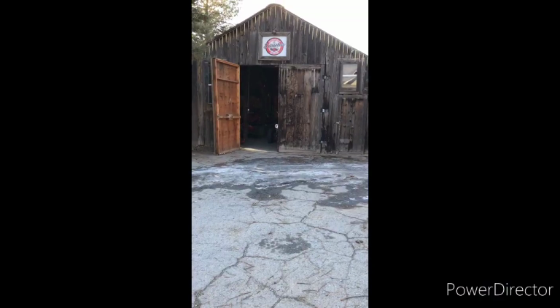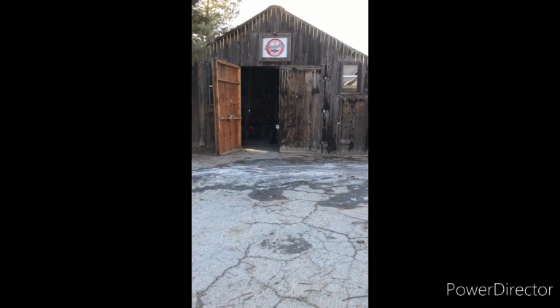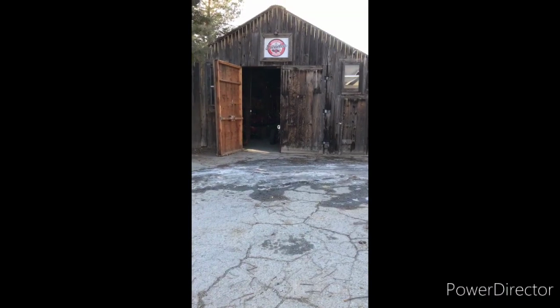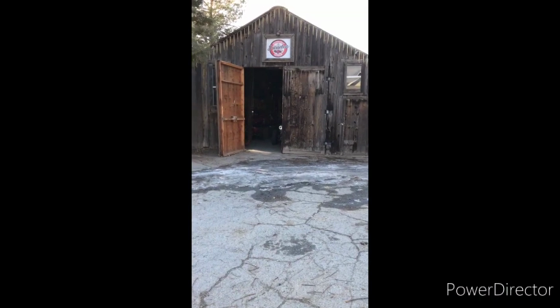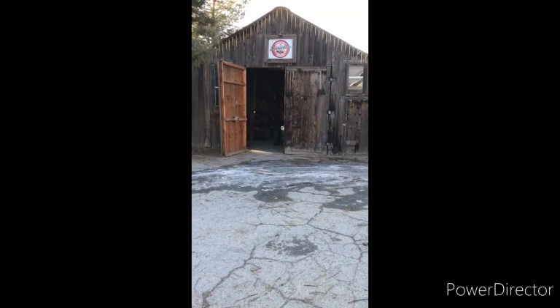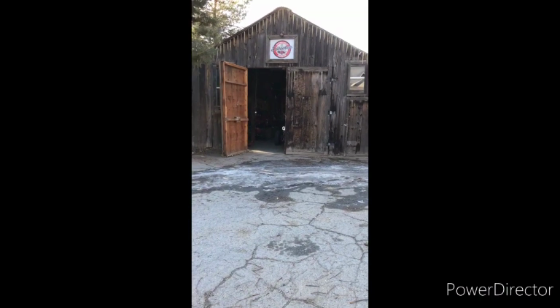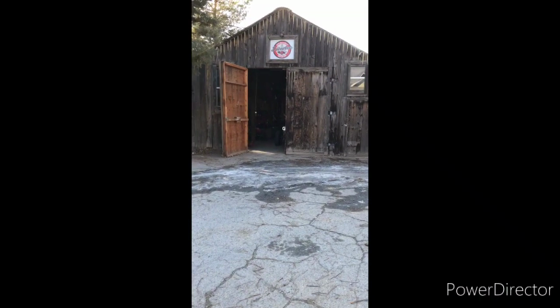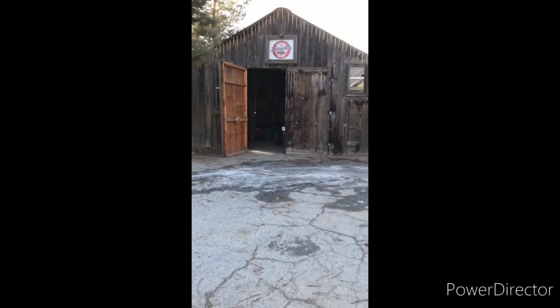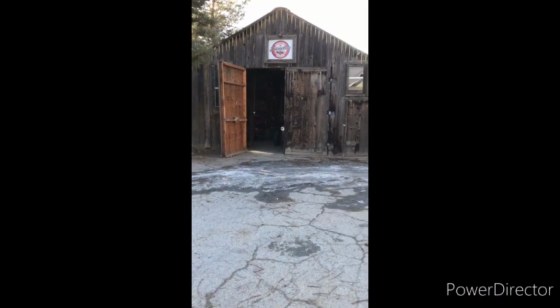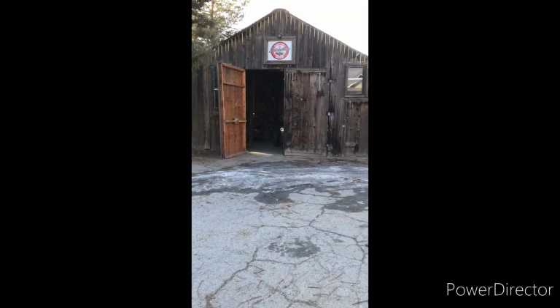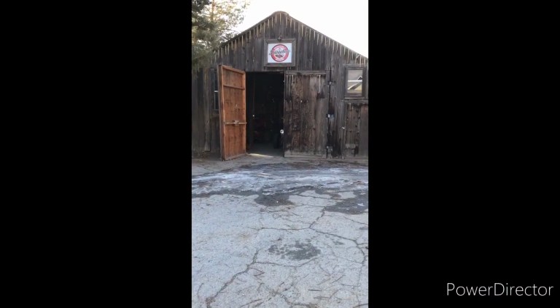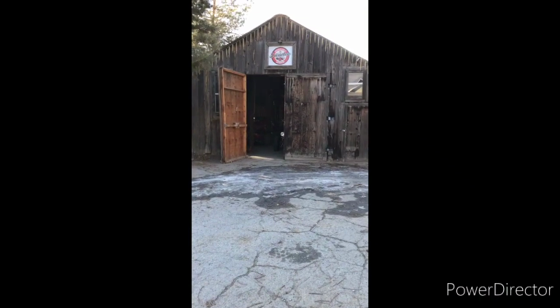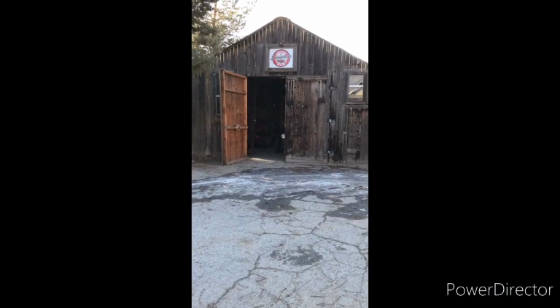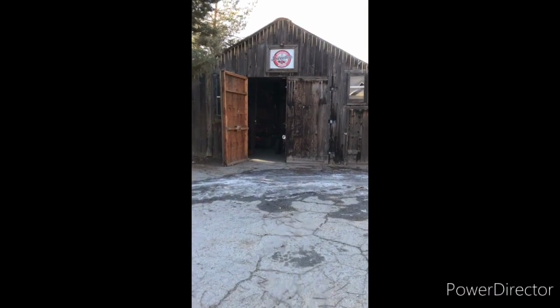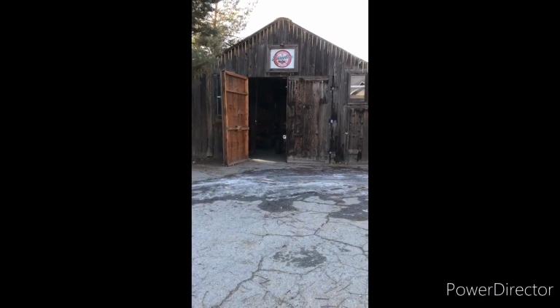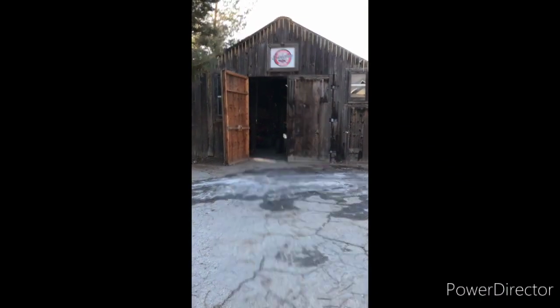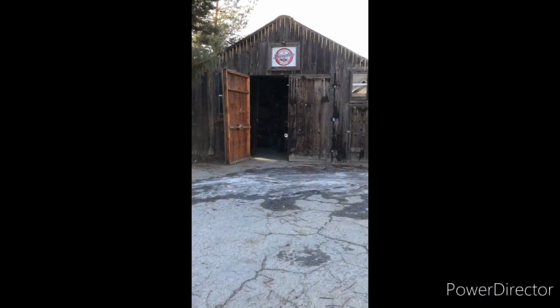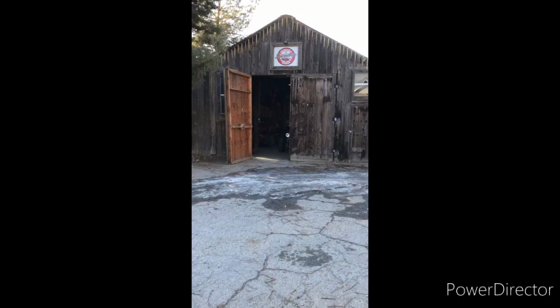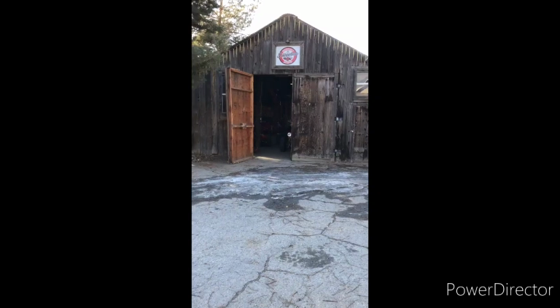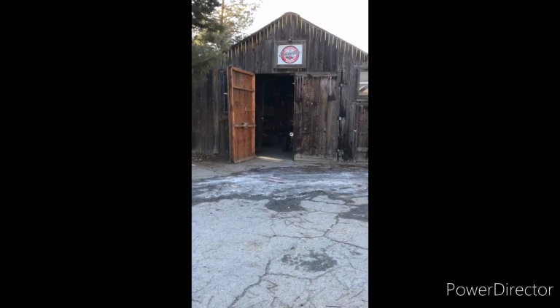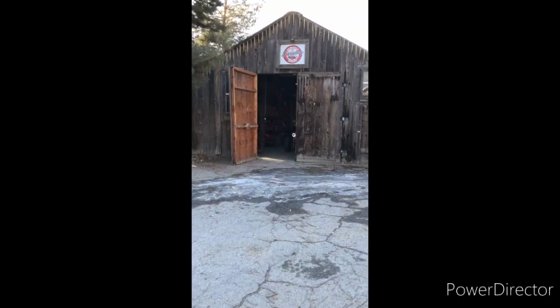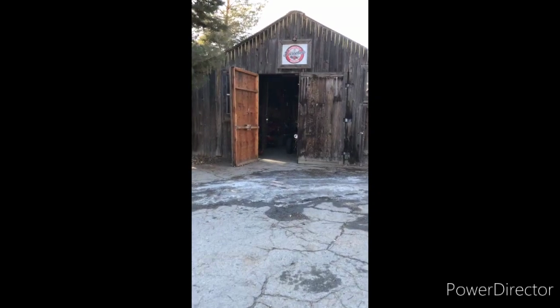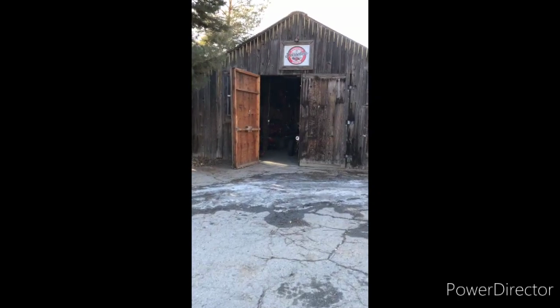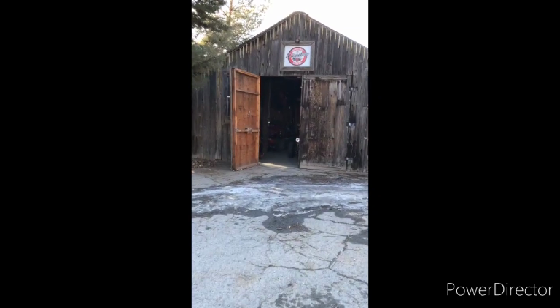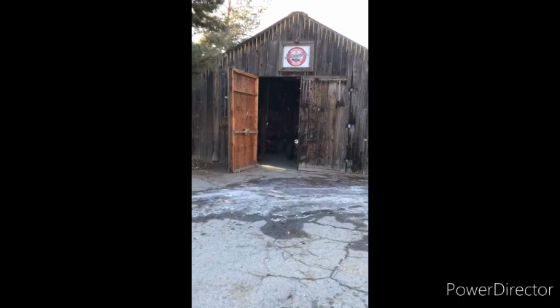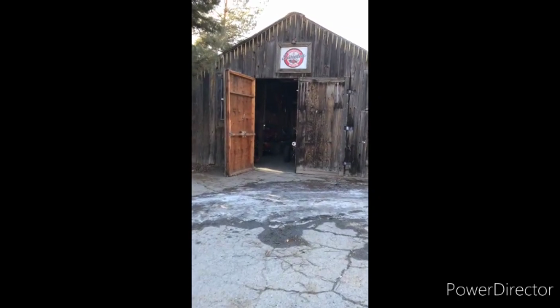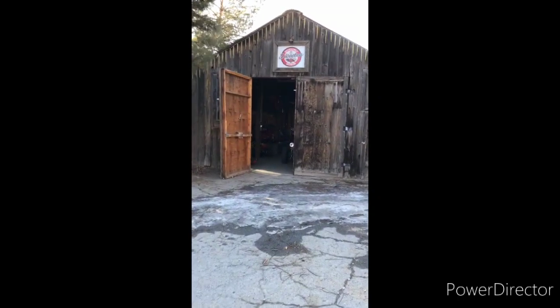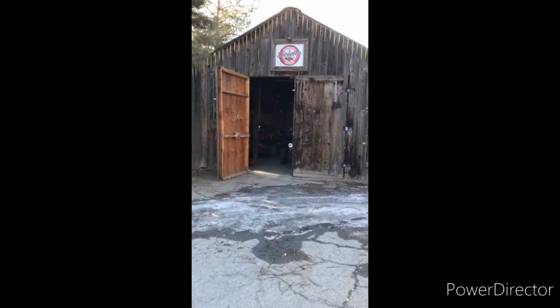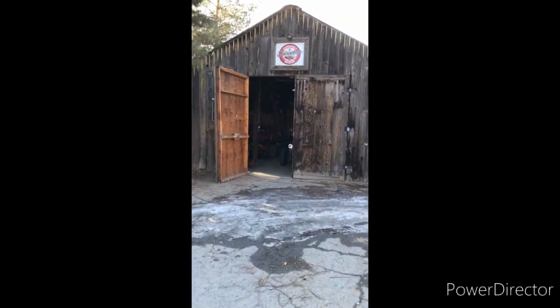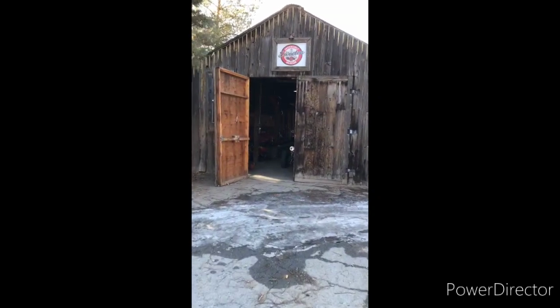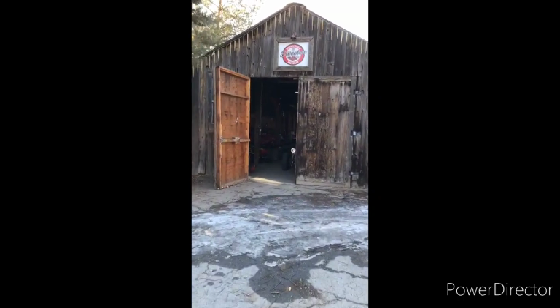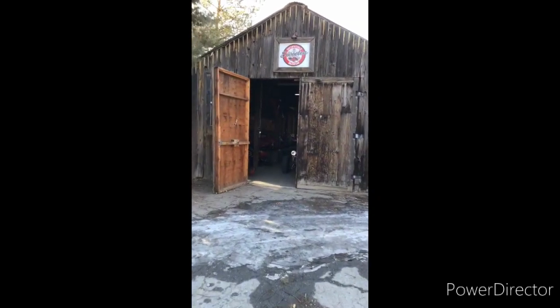Today we're going to do a walkthrough of all the buildings that are part of the Sweetened Snowmobile Museum. We'll start with what I call the main barn.